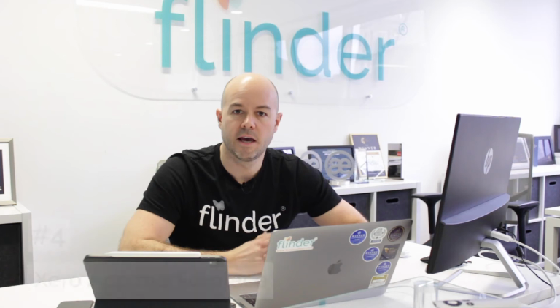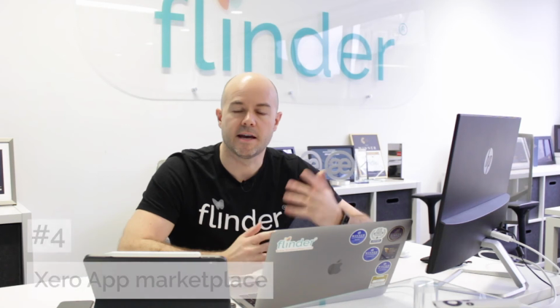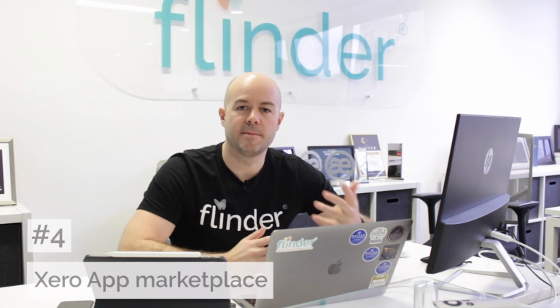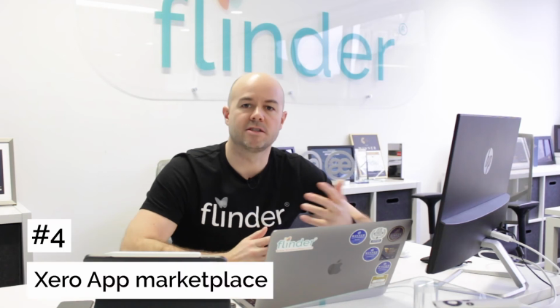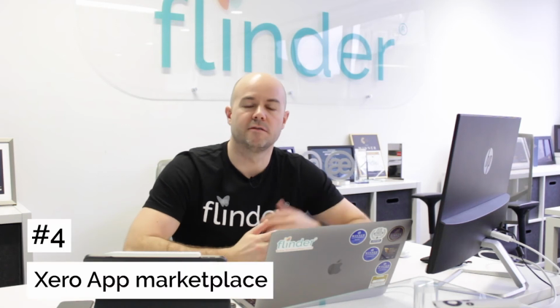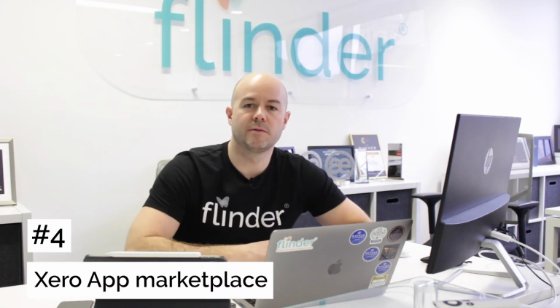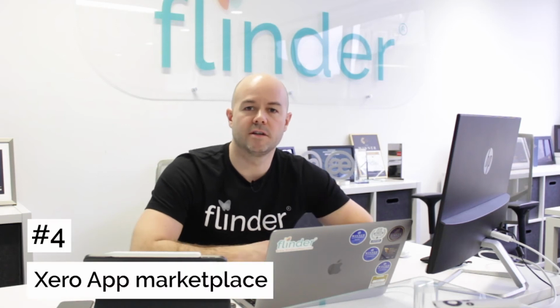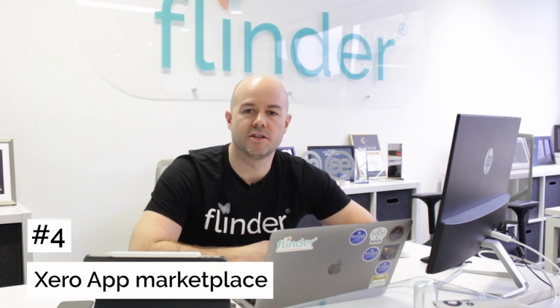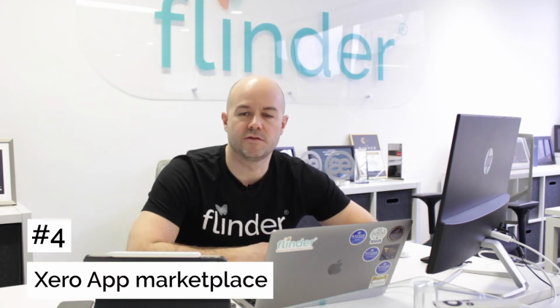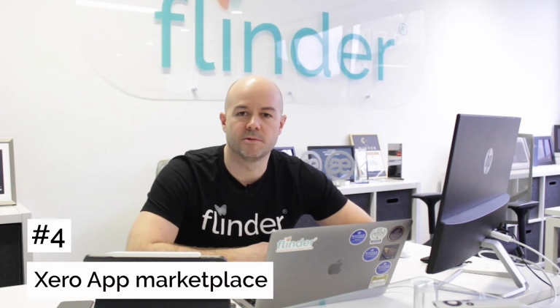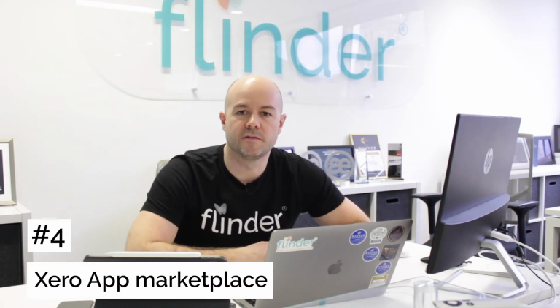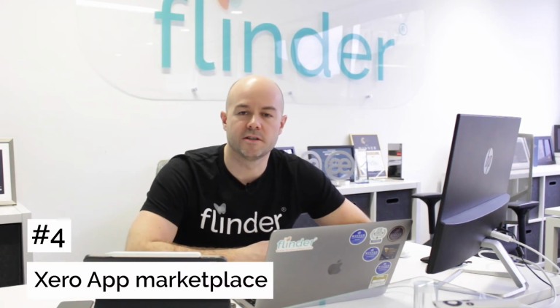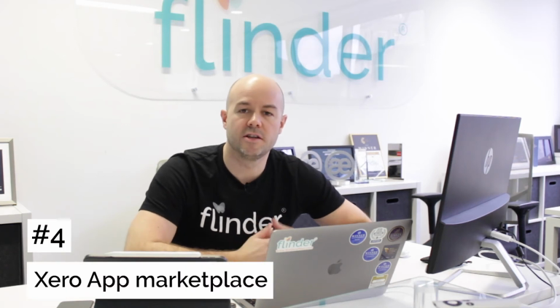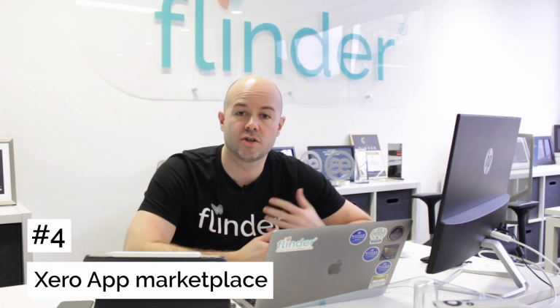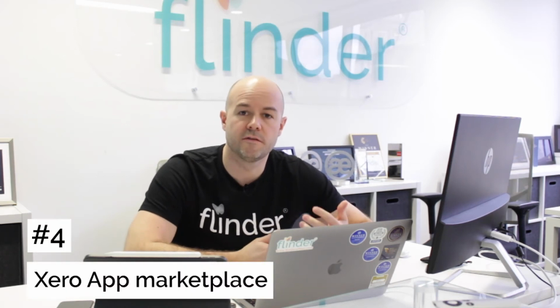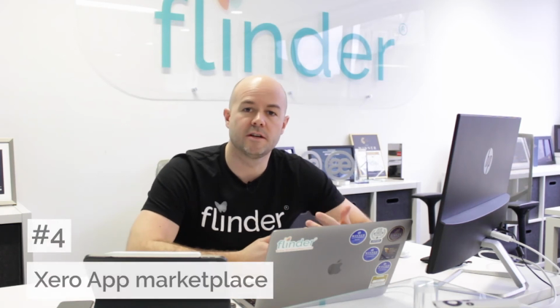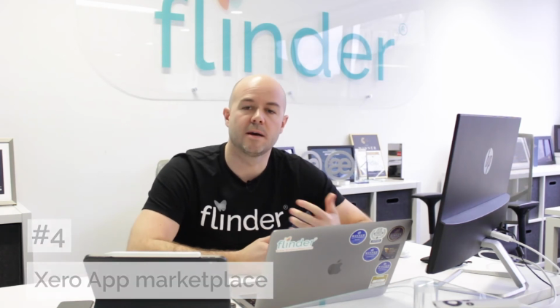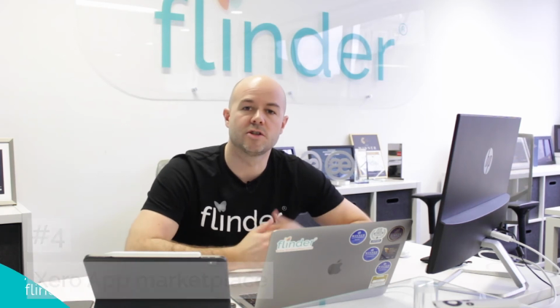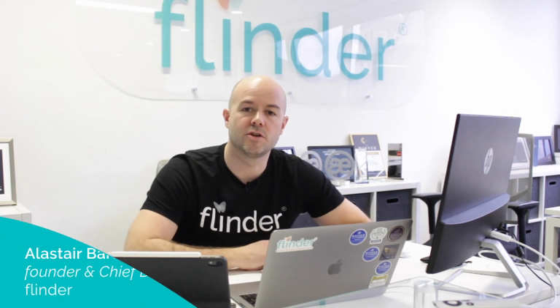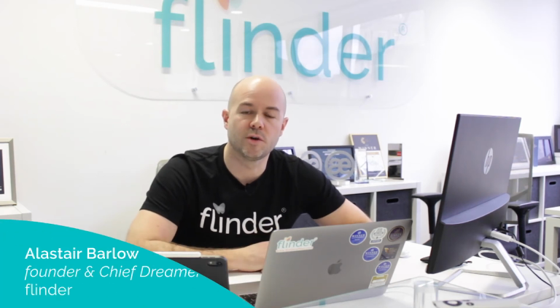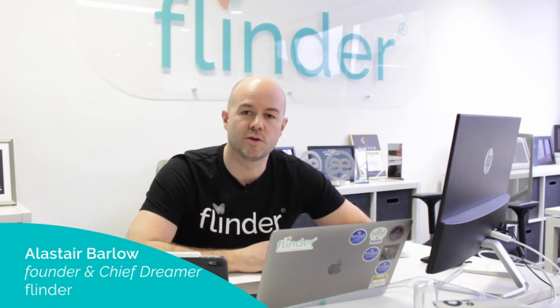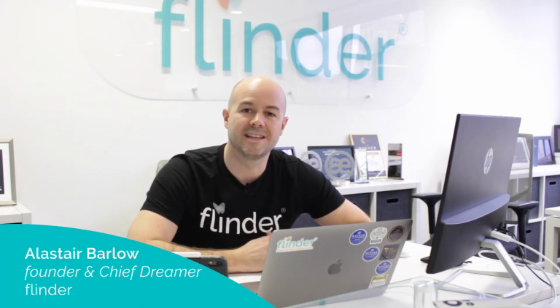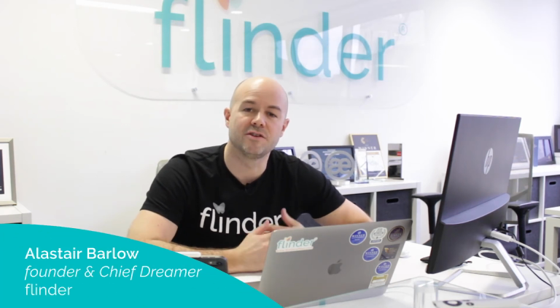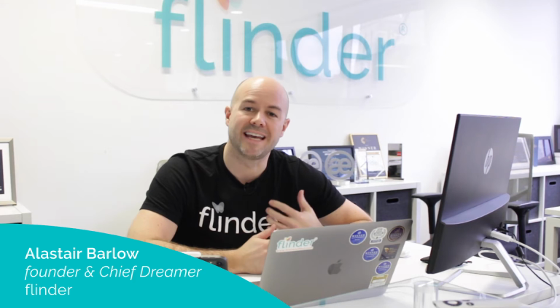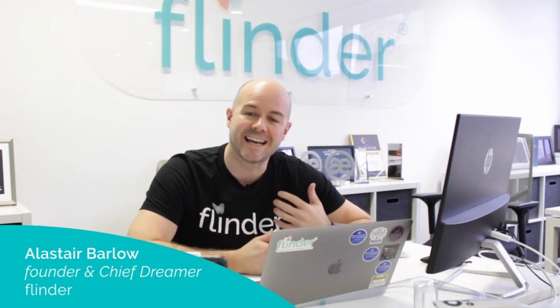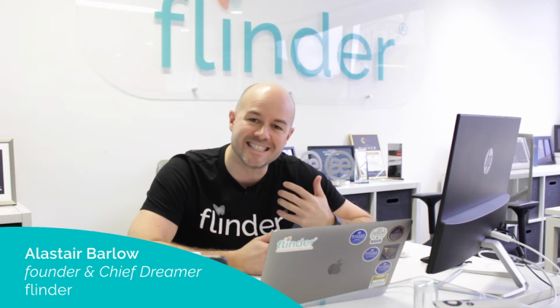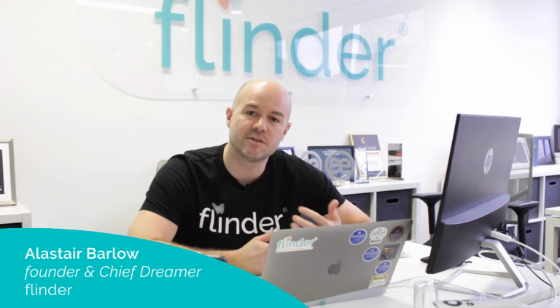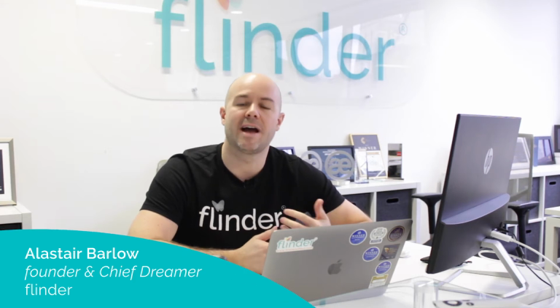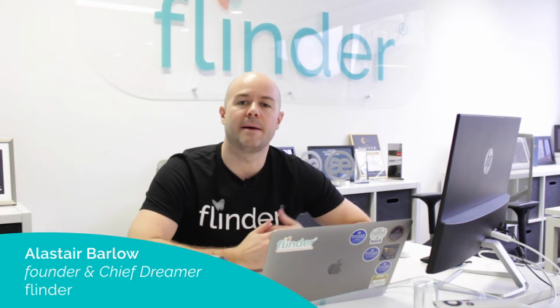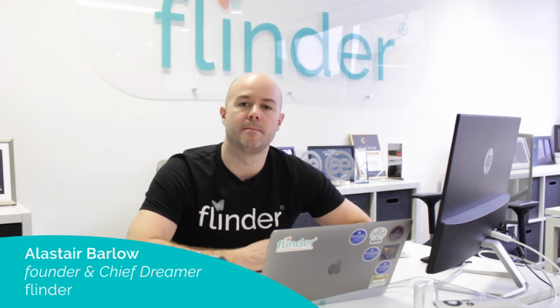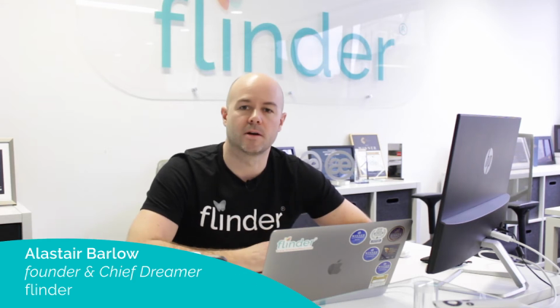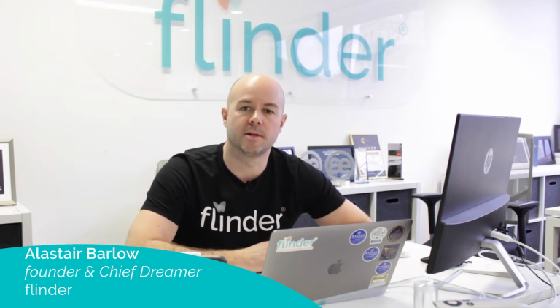Hey, I'm Alistair, founder and chief dreamer at Flindr. In this short video, I'm going to show you how you can leverage the Xero app marketplace.